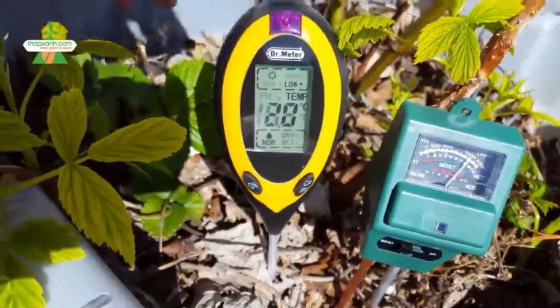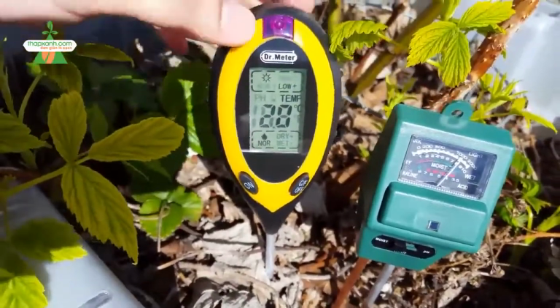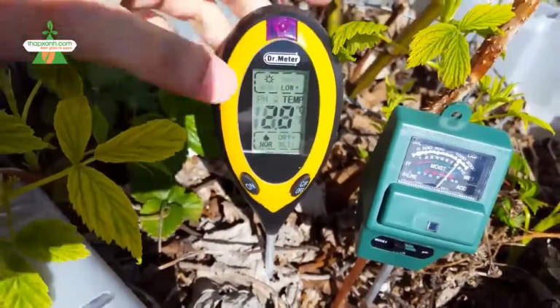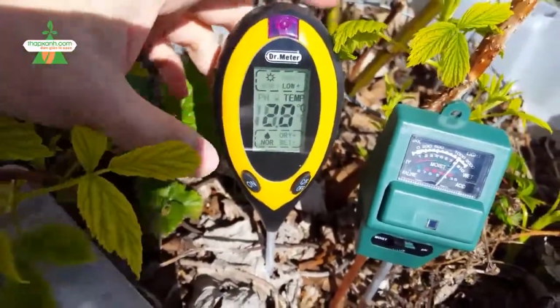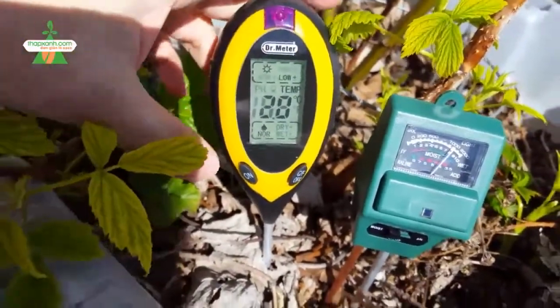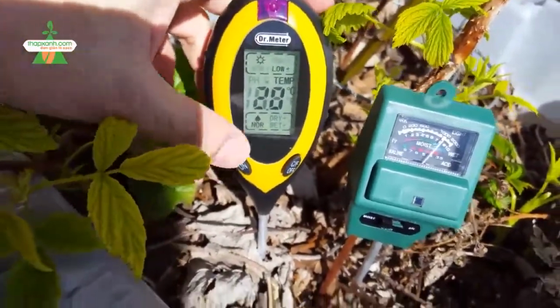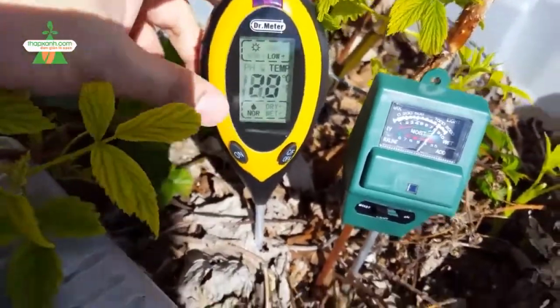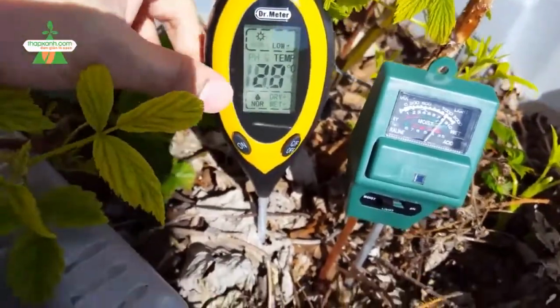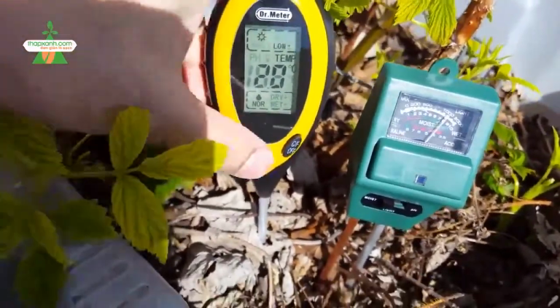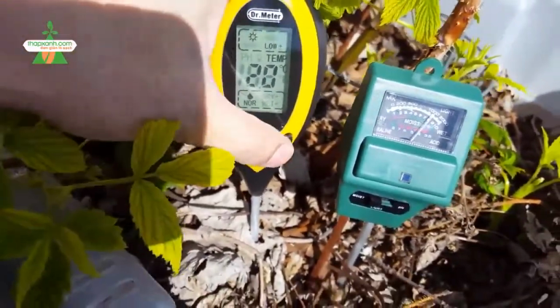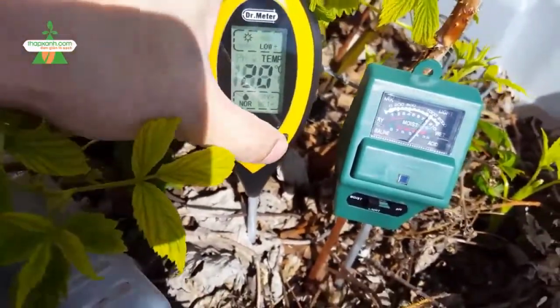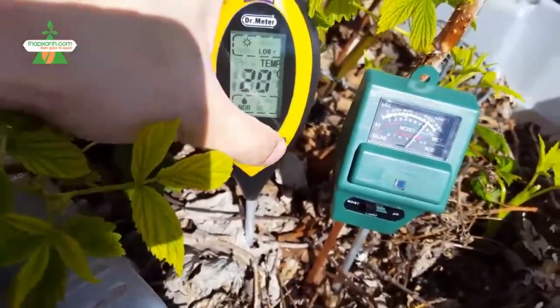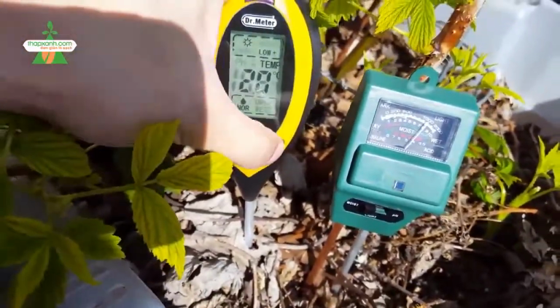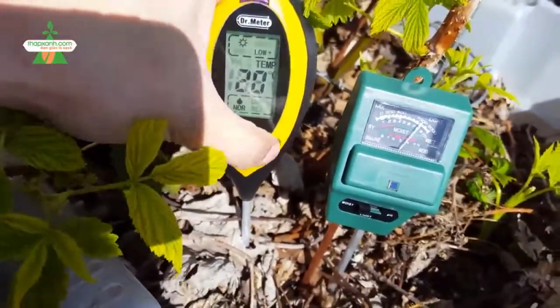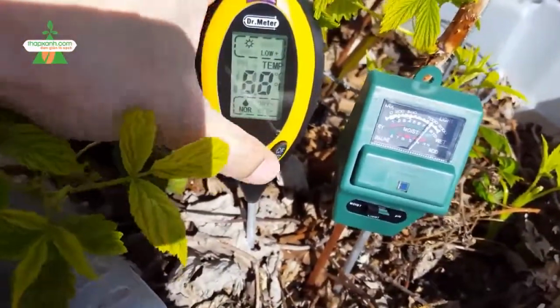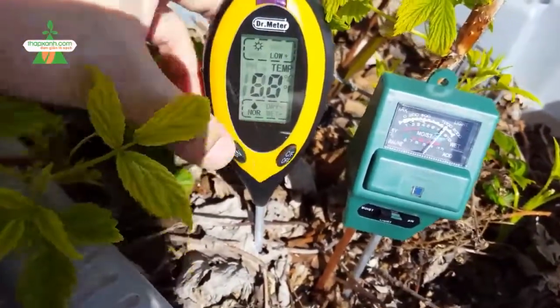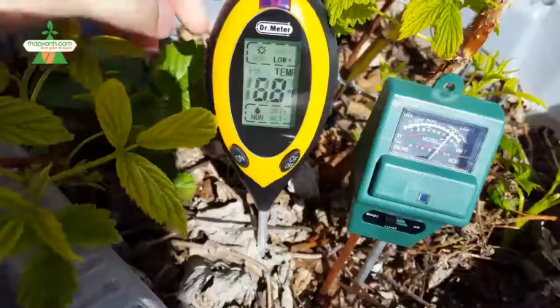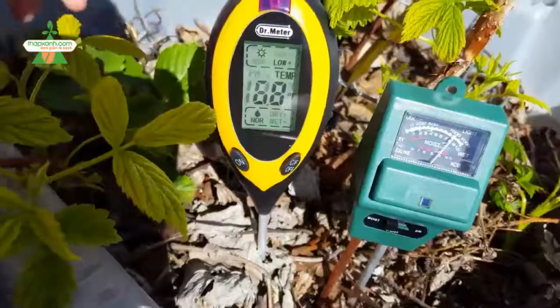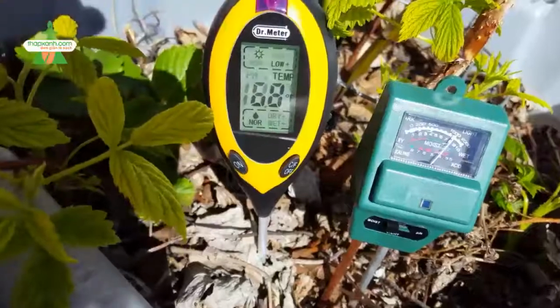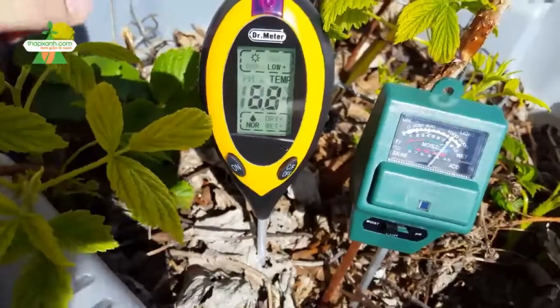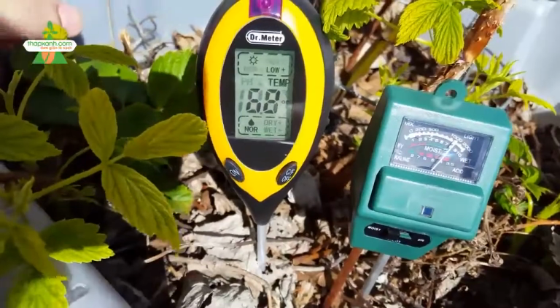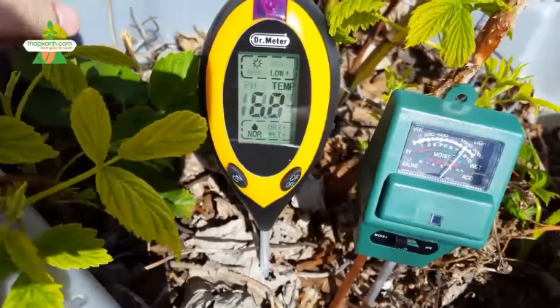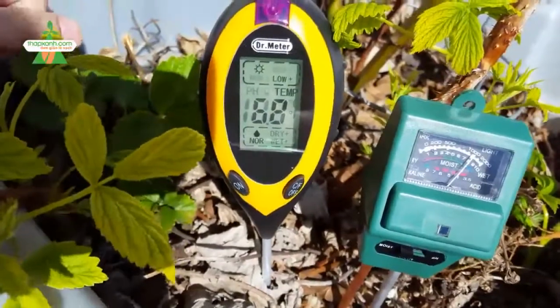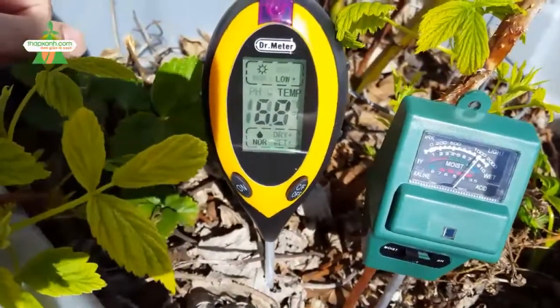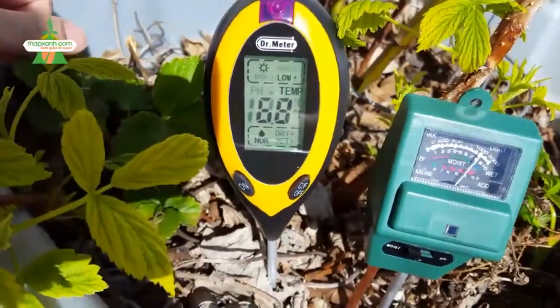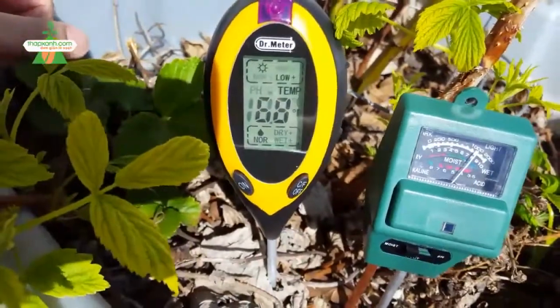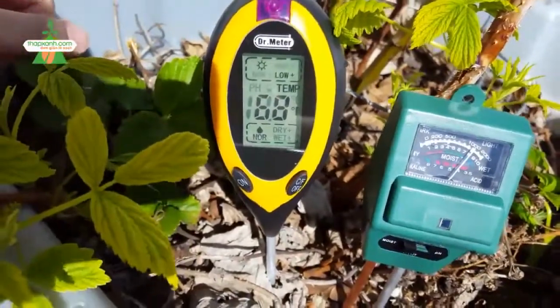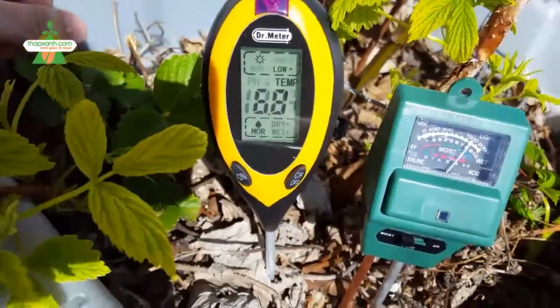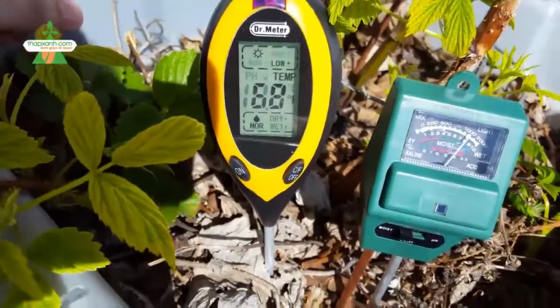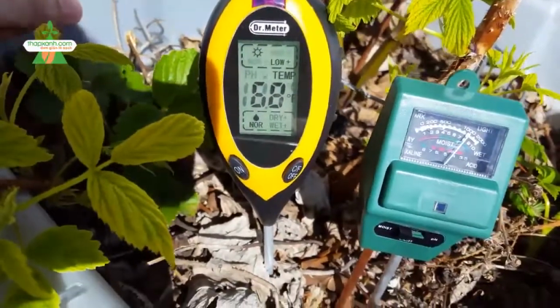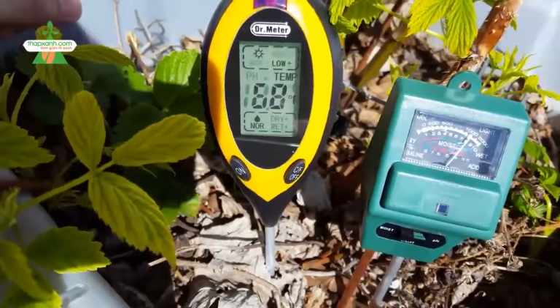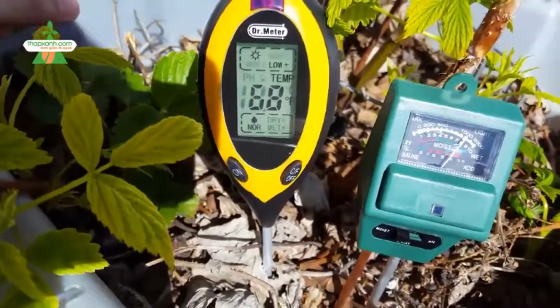For temperature, it says 20 degrees Celsius, and if you press it, it switches to 68 degrees Fahrenheit.